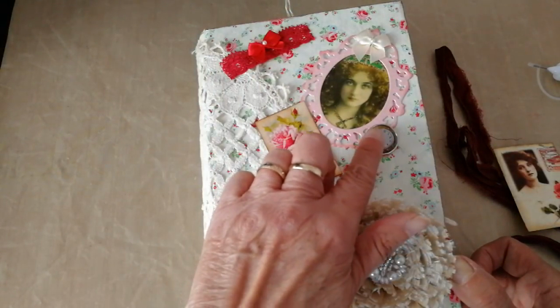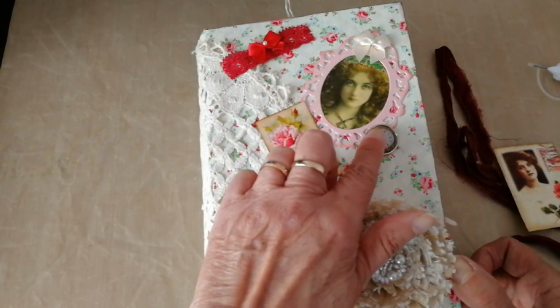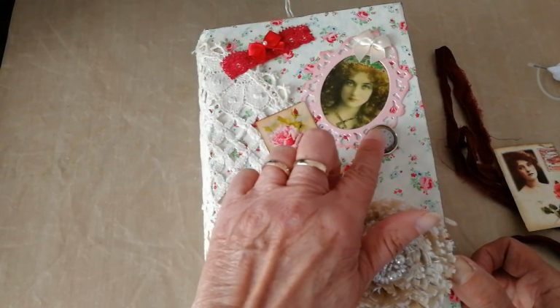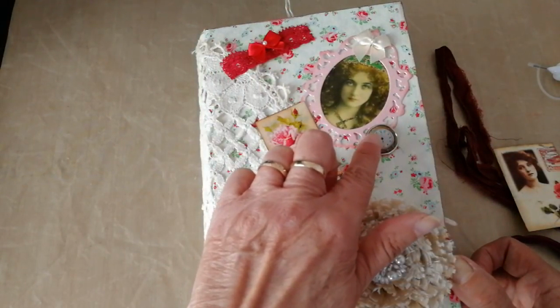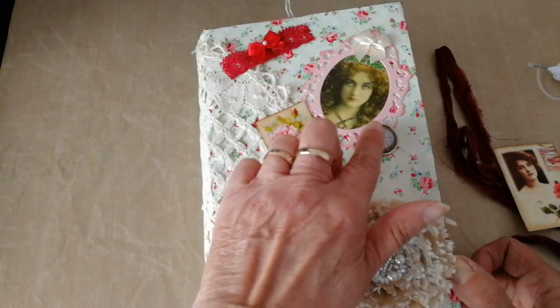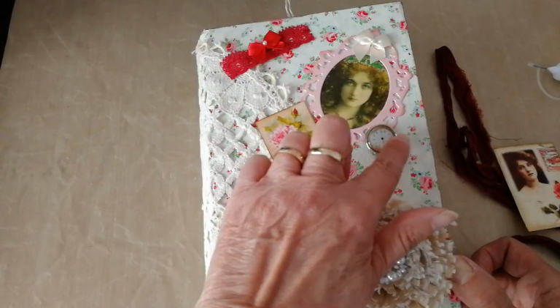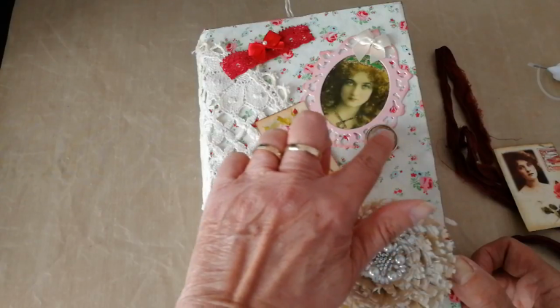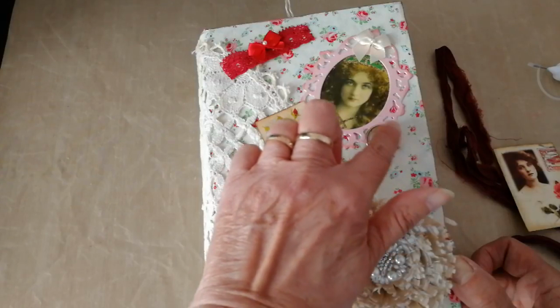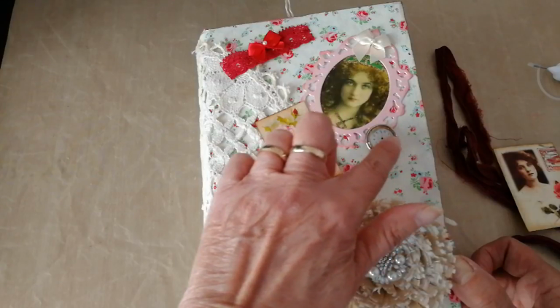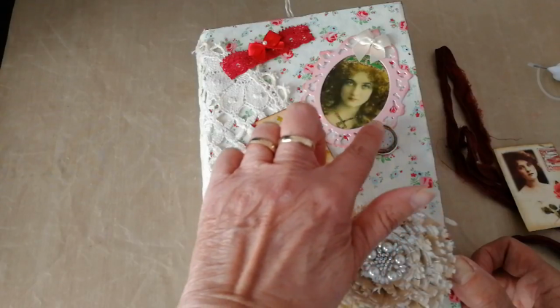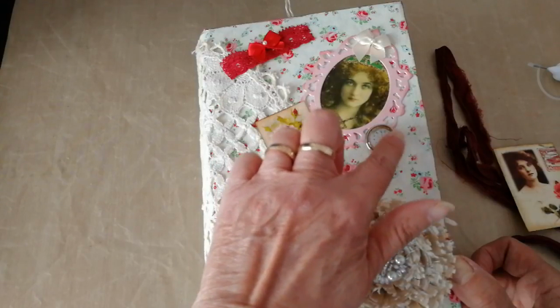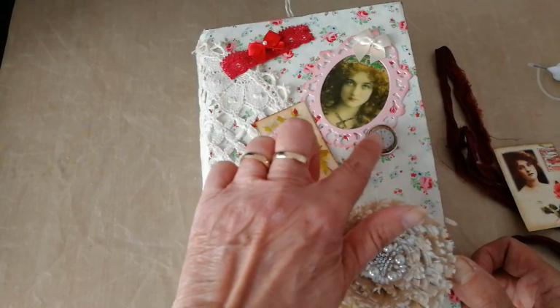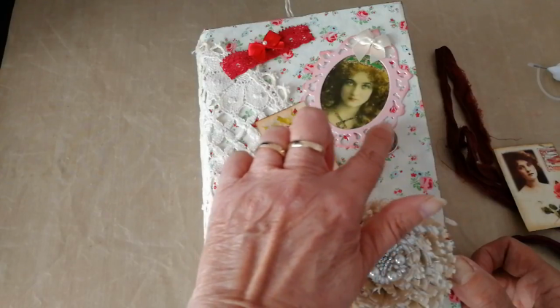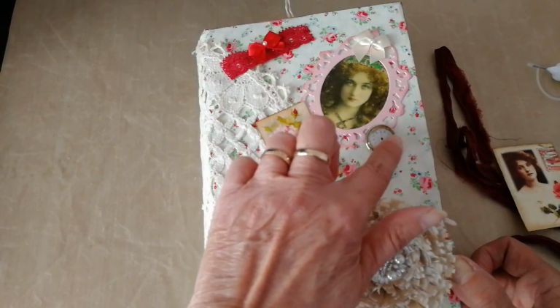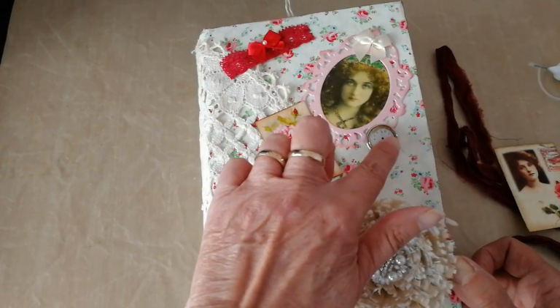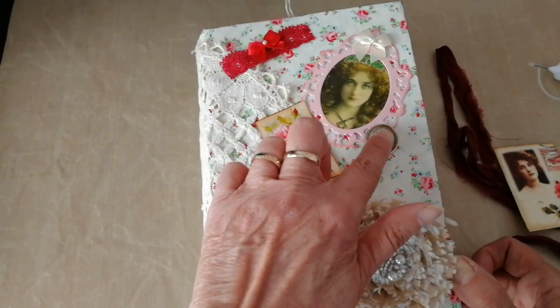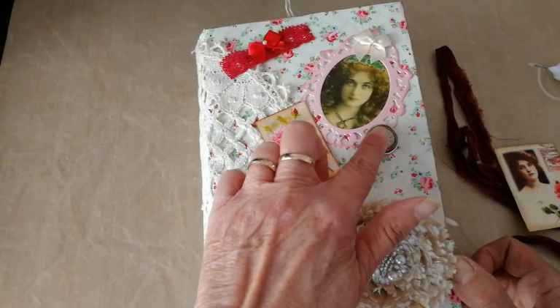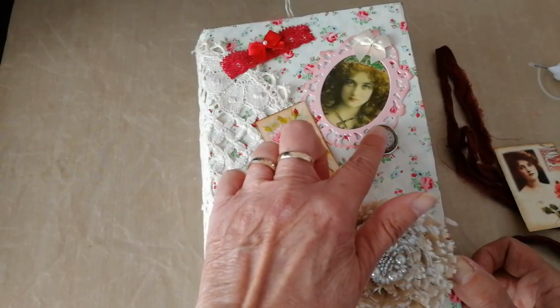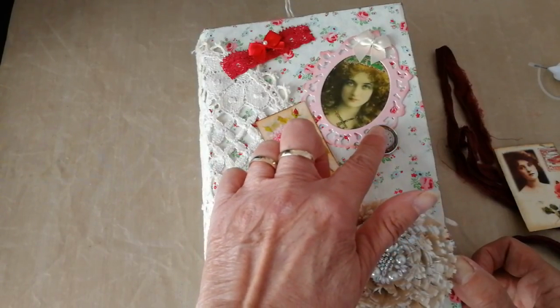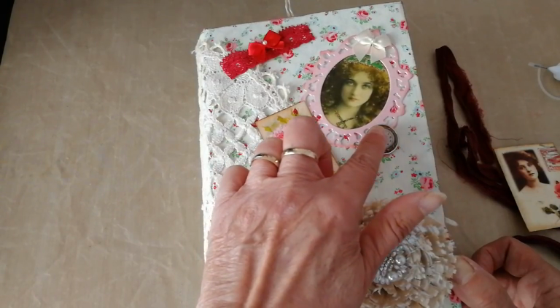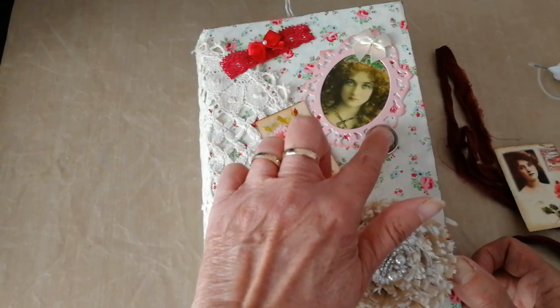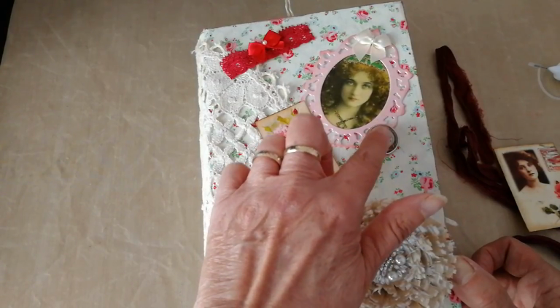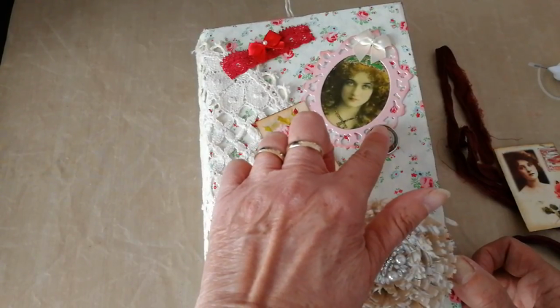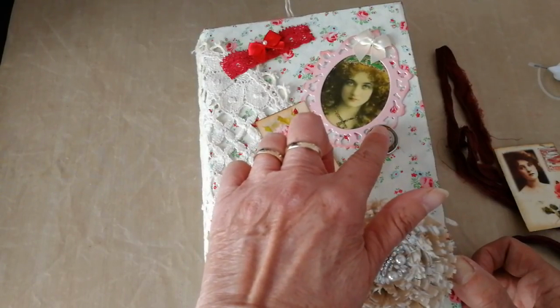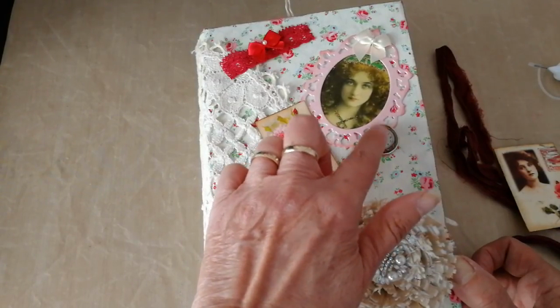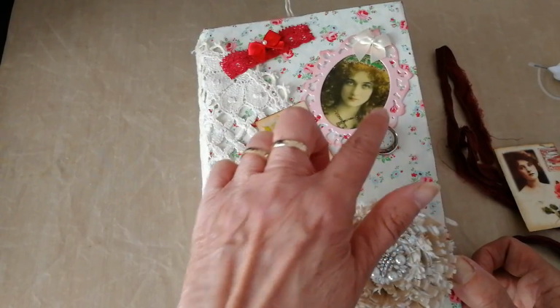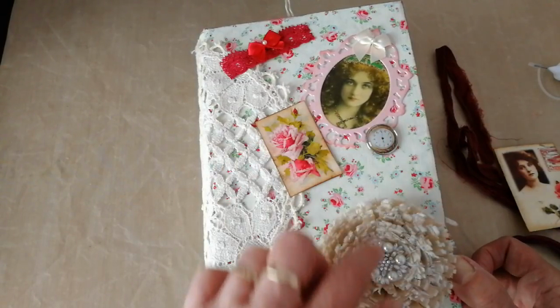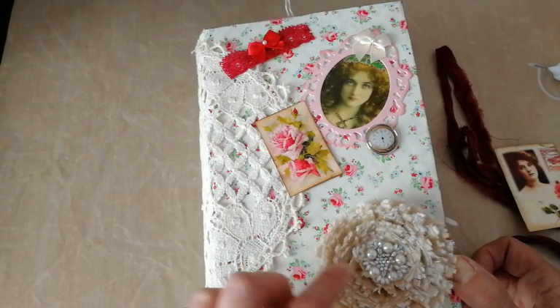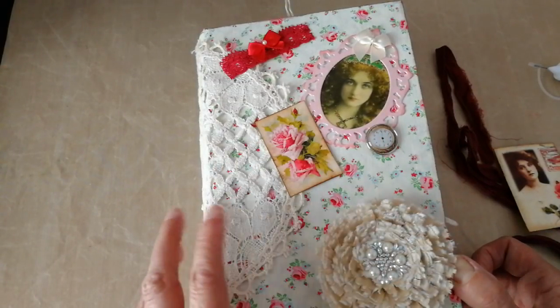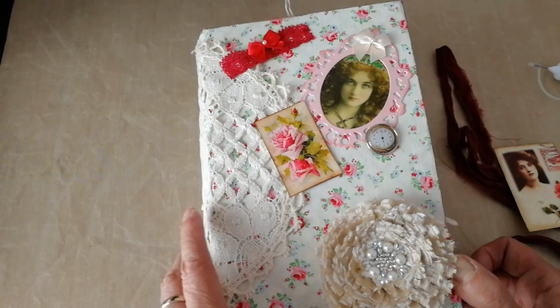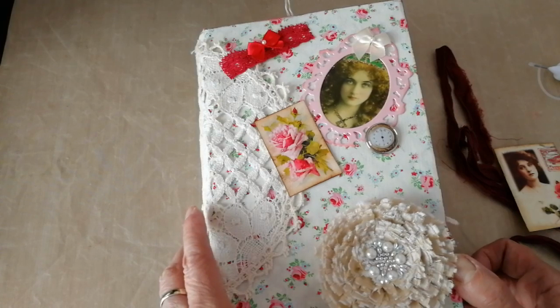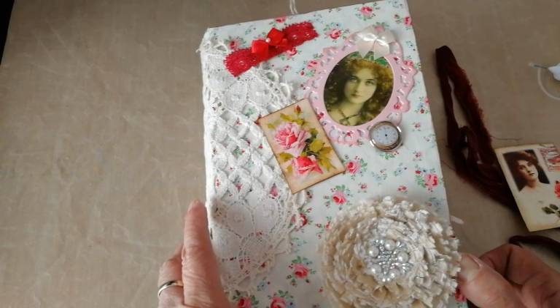So I put cream coloured card behind her and then I just die cut a wee frame in pink, and used — I think it's Fired Brick distress oxide — to colour up the edges, and put a little satin cream ribbon in the top there. This is a wee kind of resin type embellishment here with a wee cloak on it.